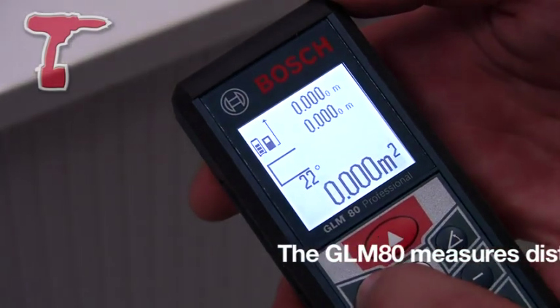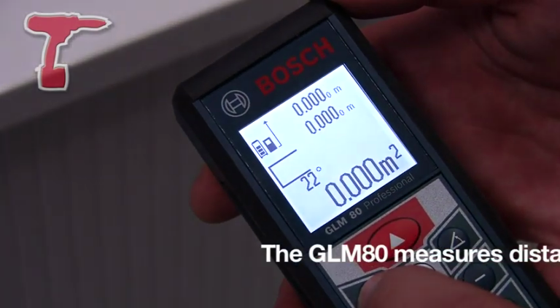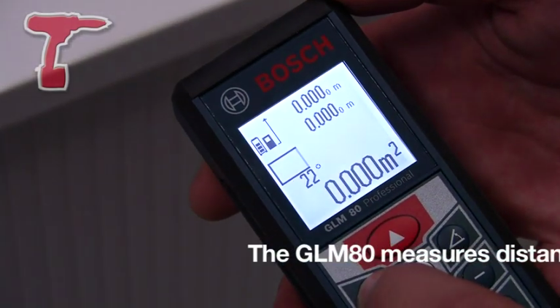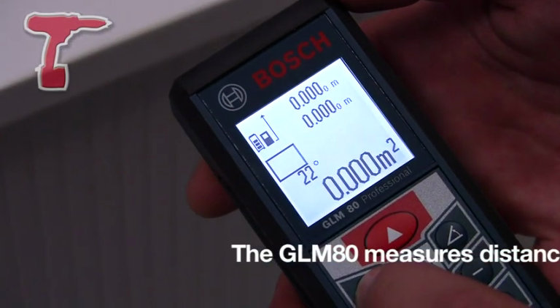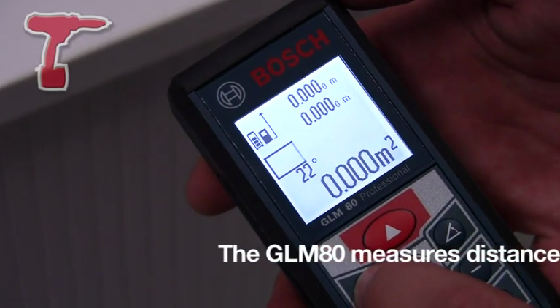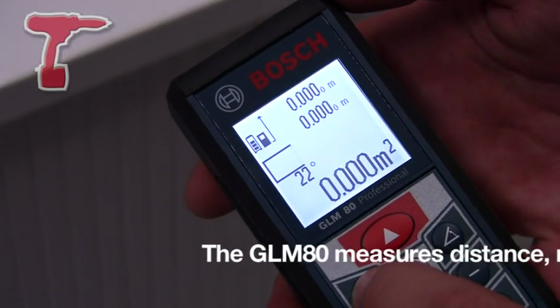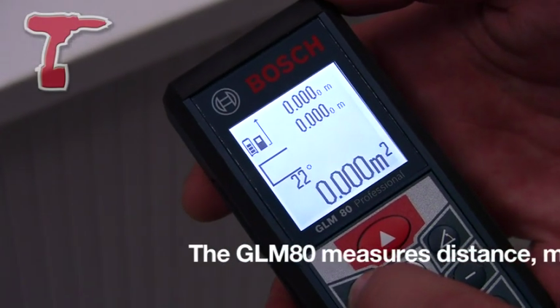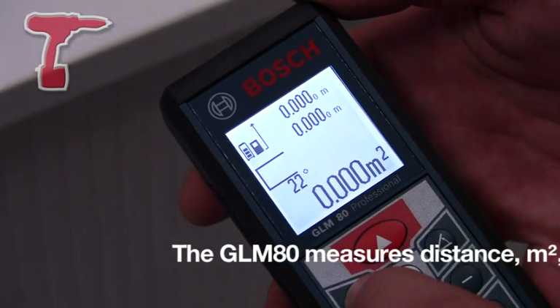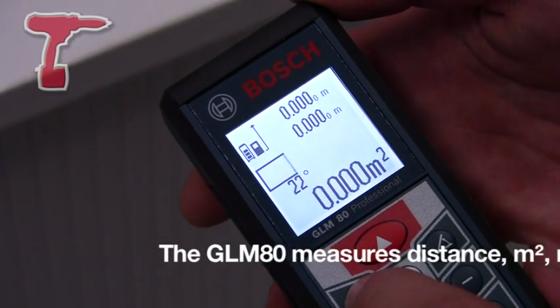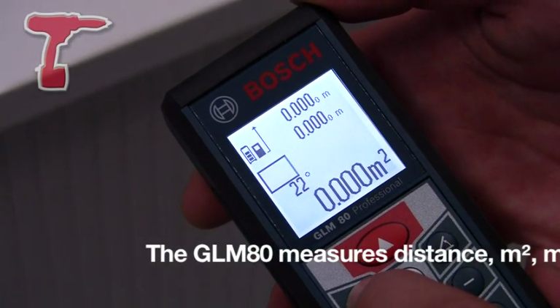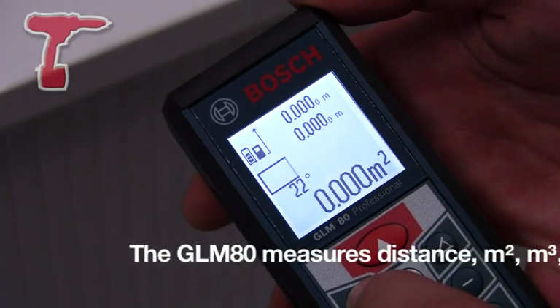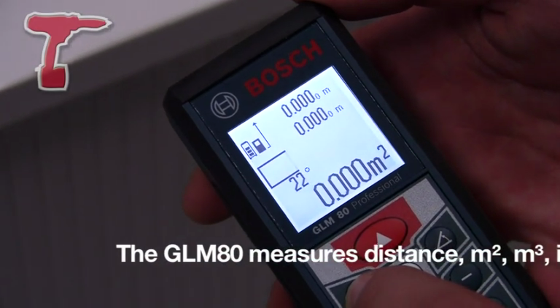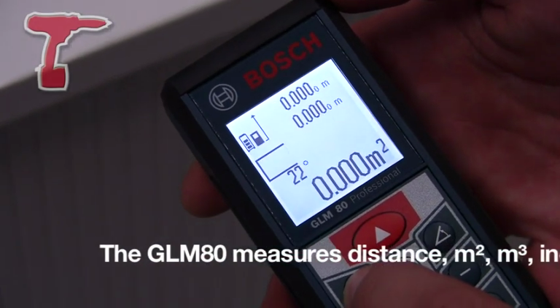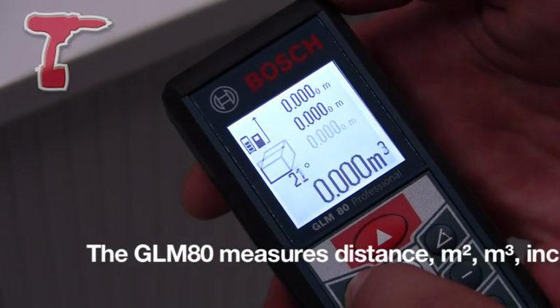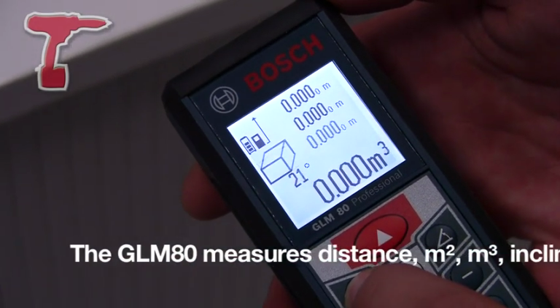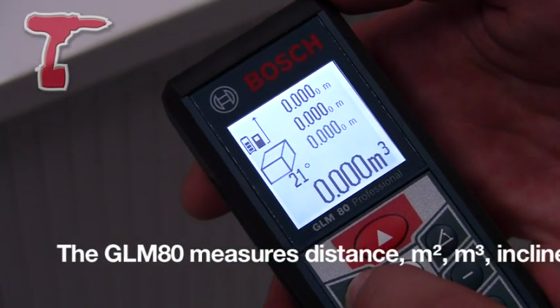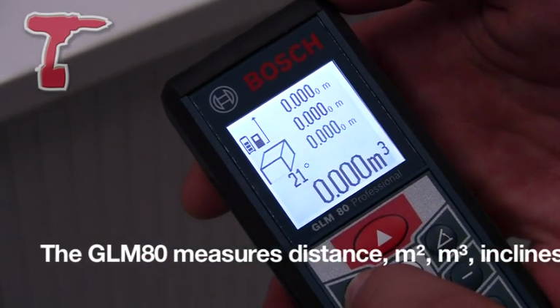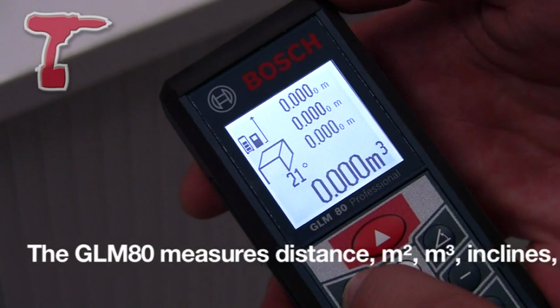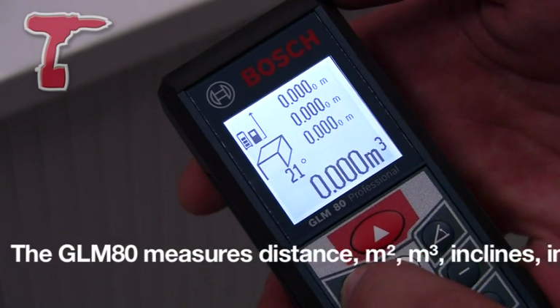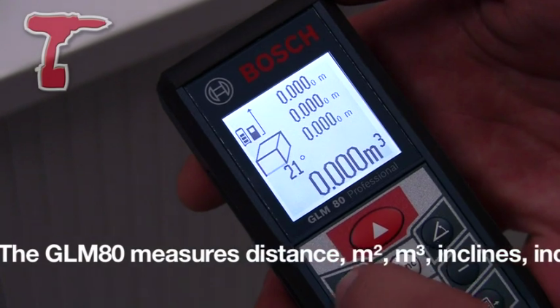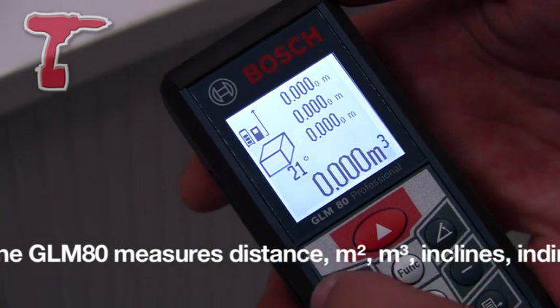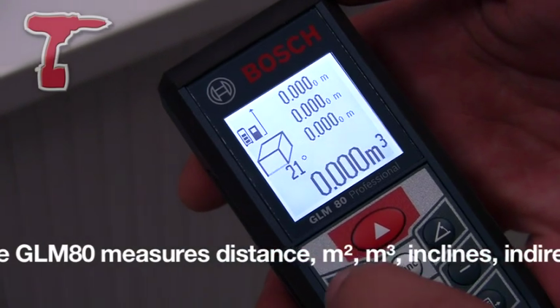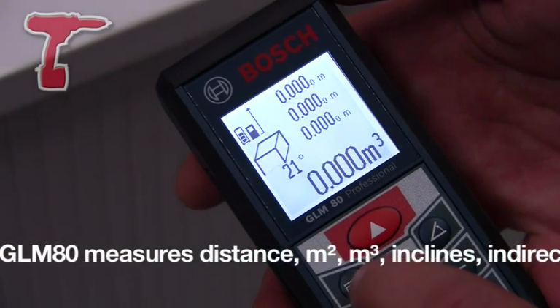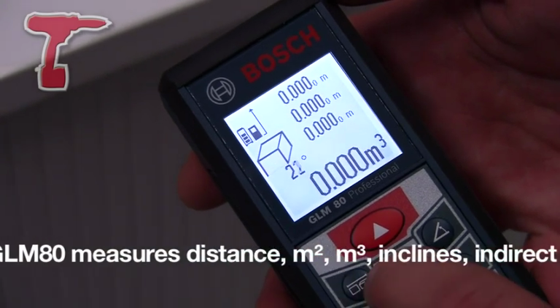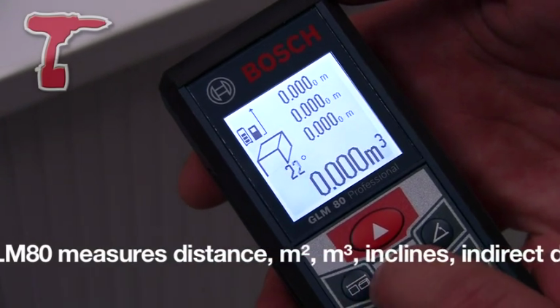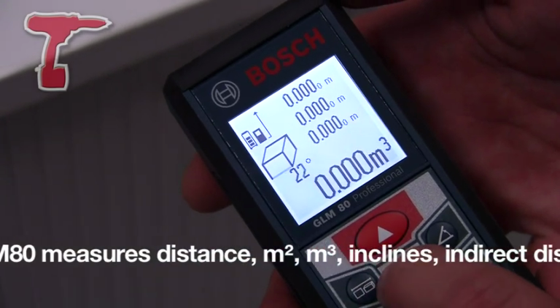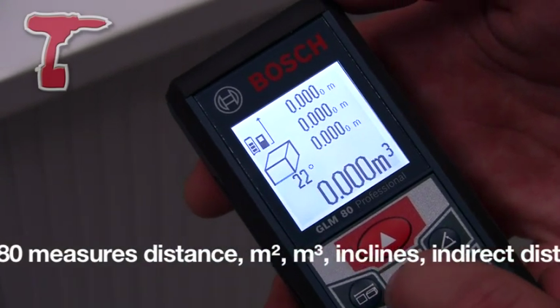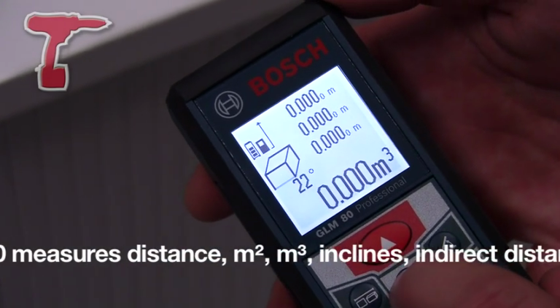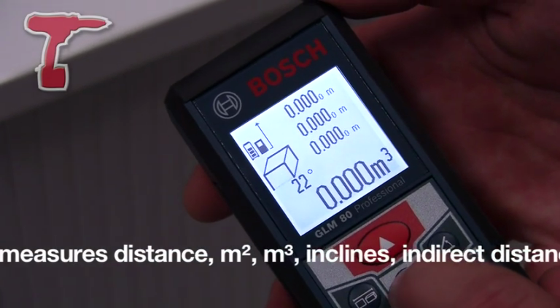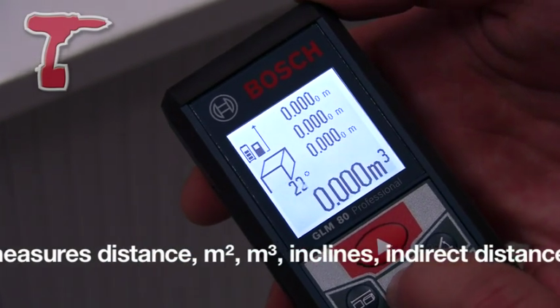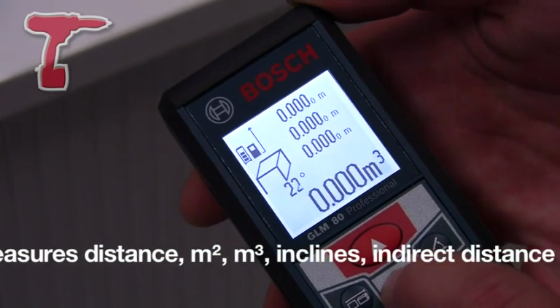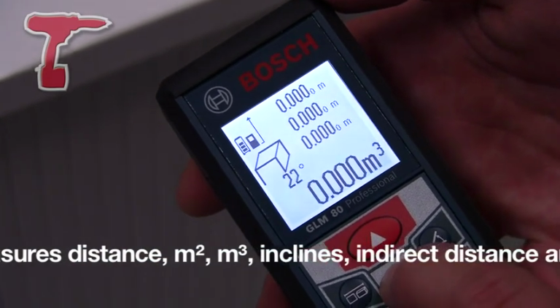As an inclinometer, it will work 360 degrees, with a plus or minus of 0.2 degrees of error.